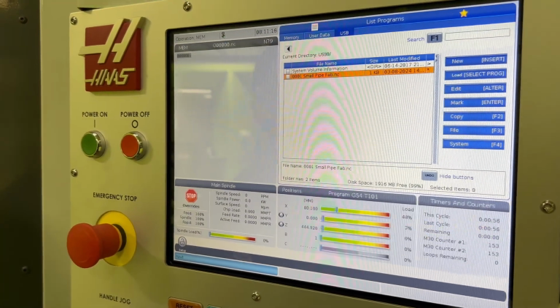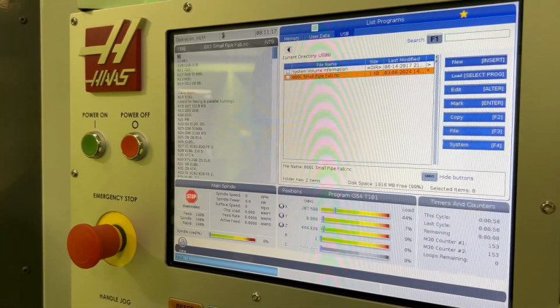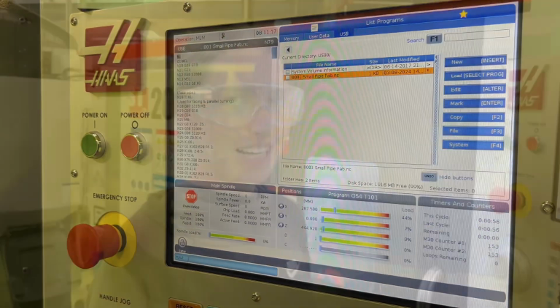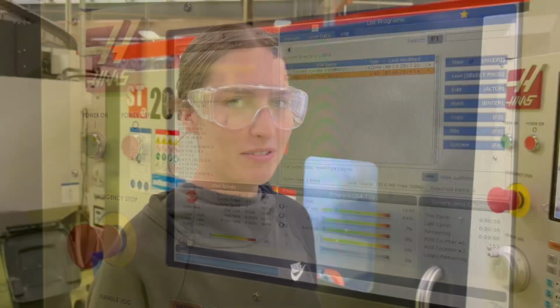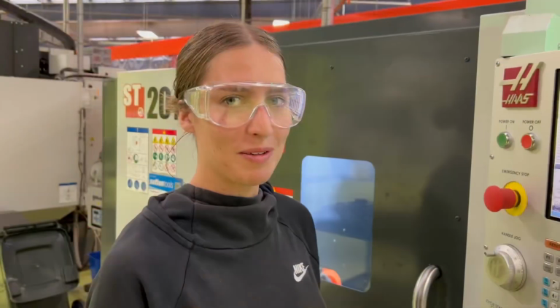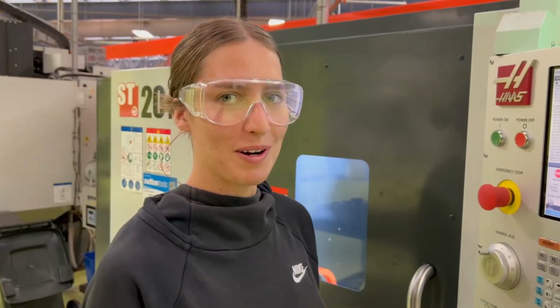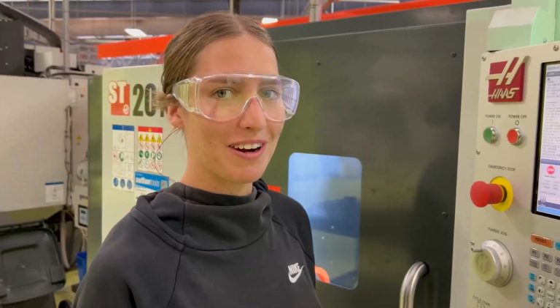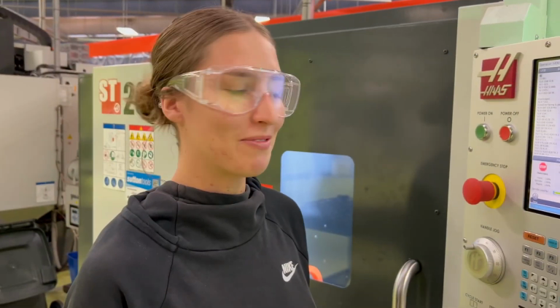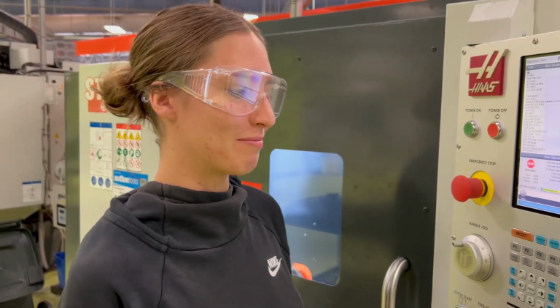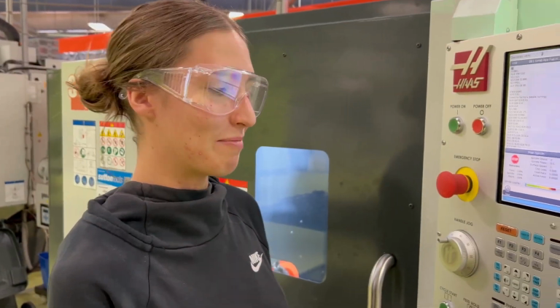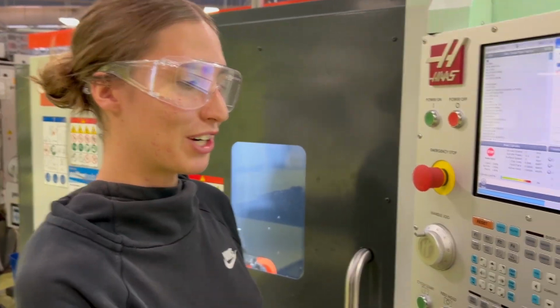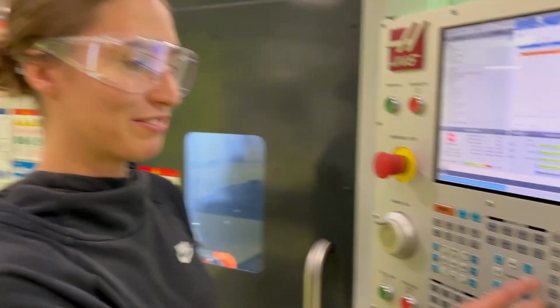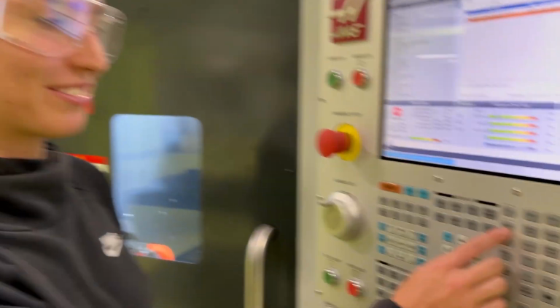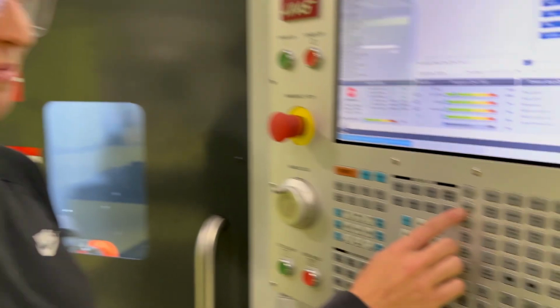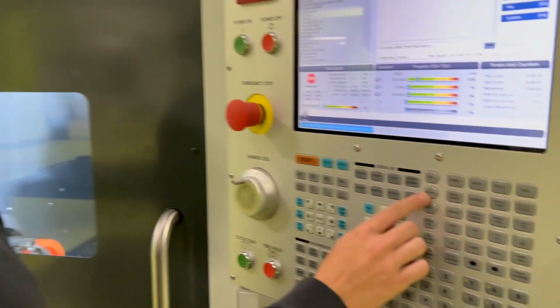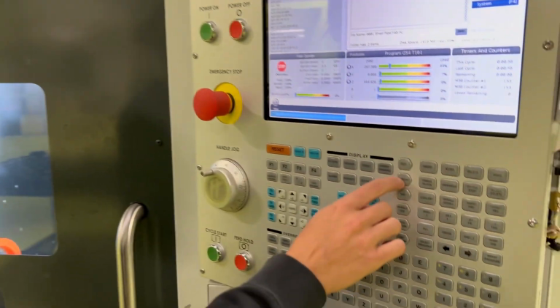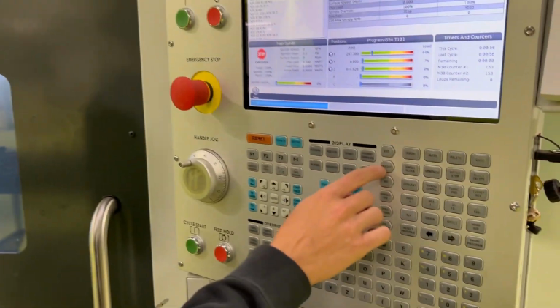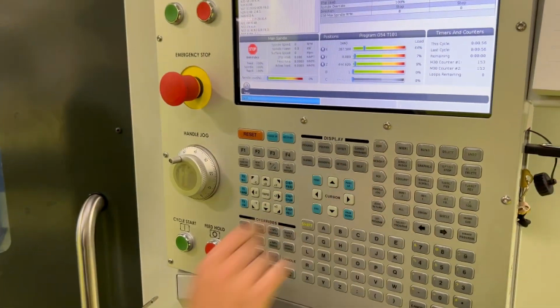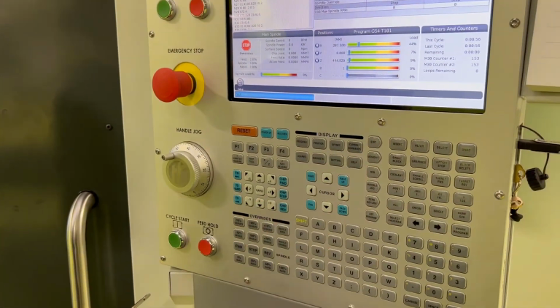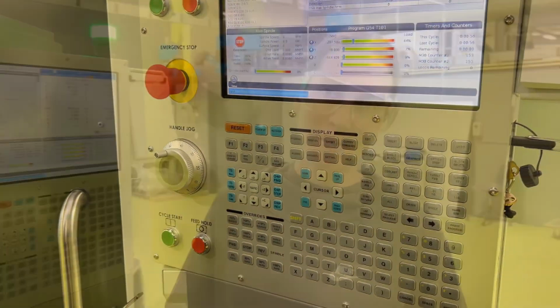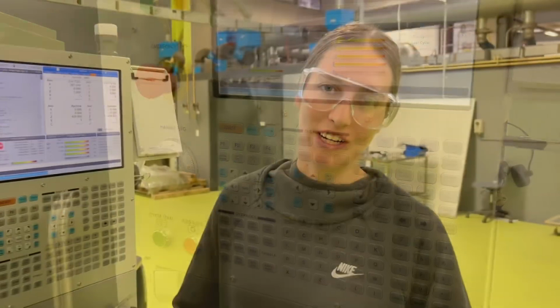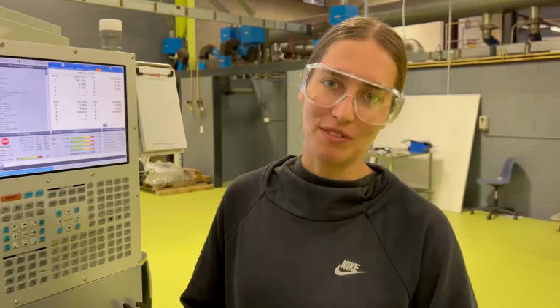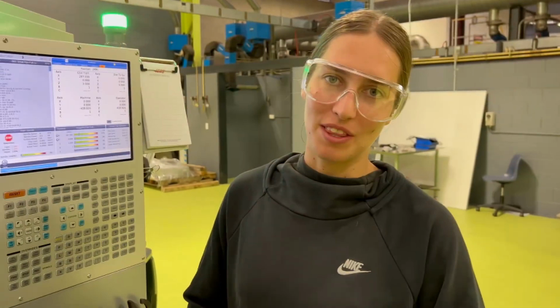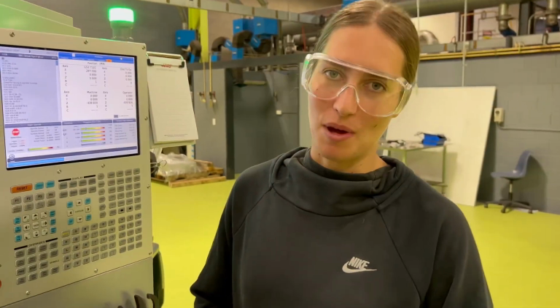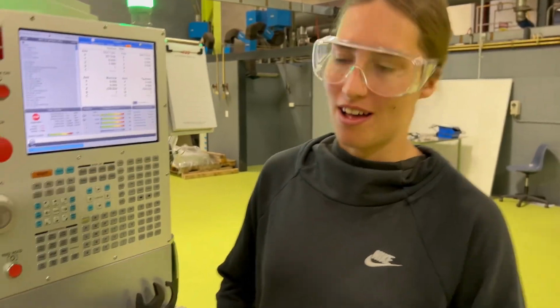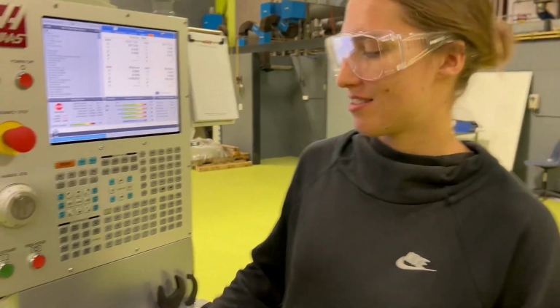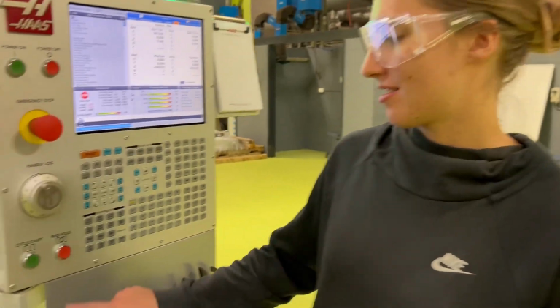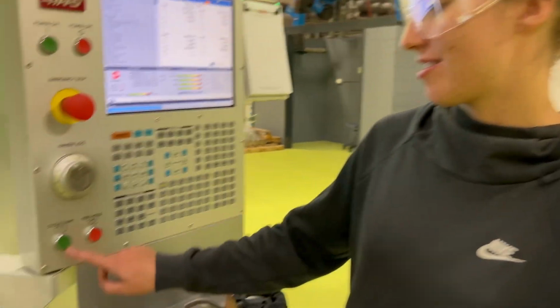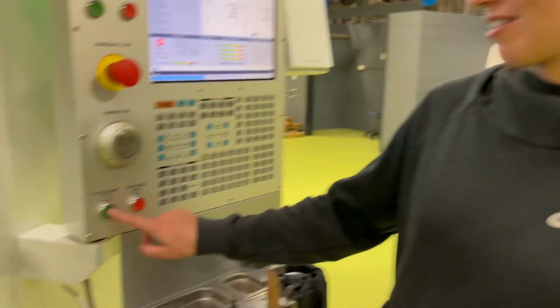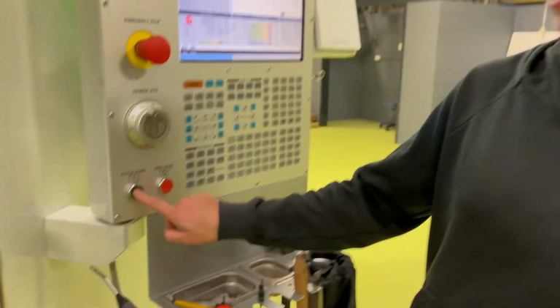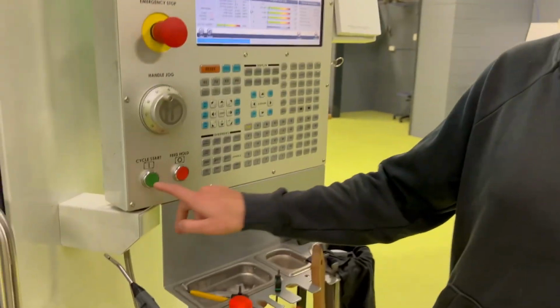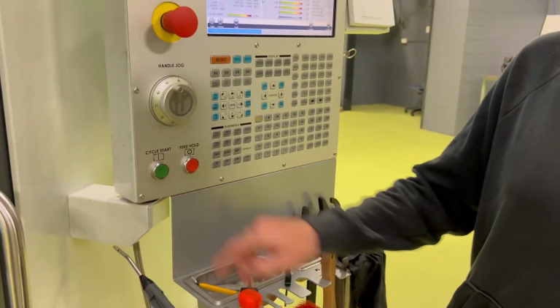Now run the program from memory. Now we're ready to run the part, so I can start.